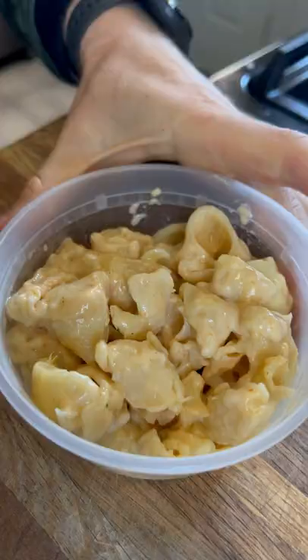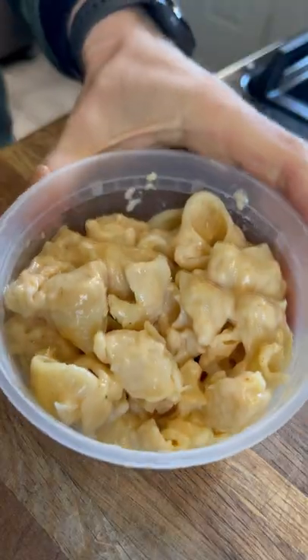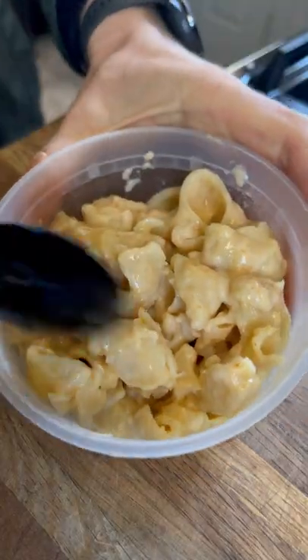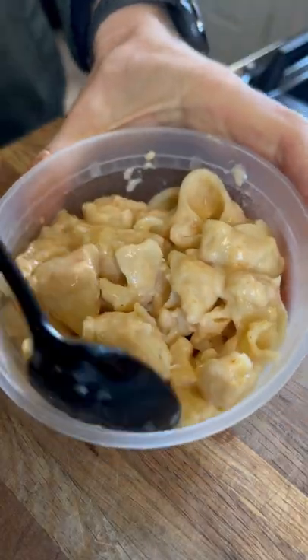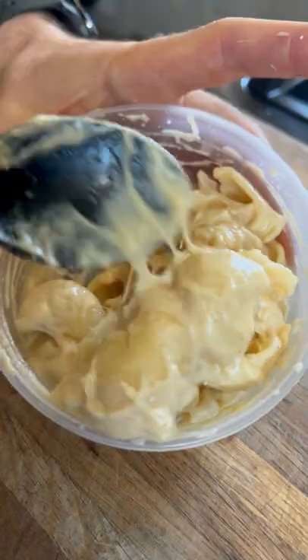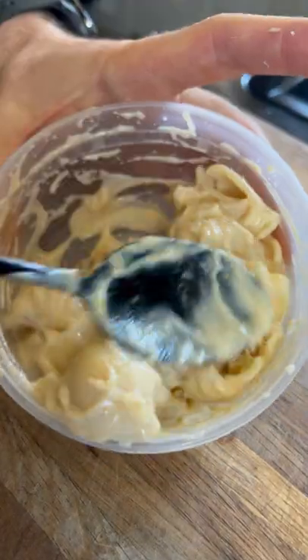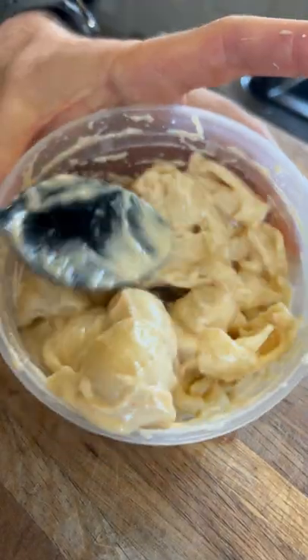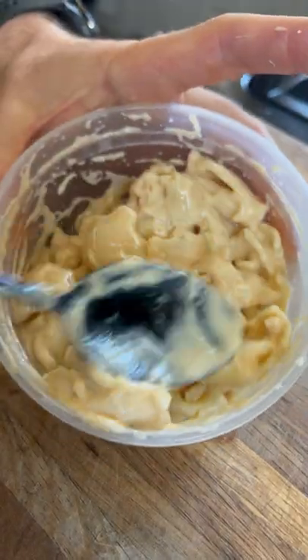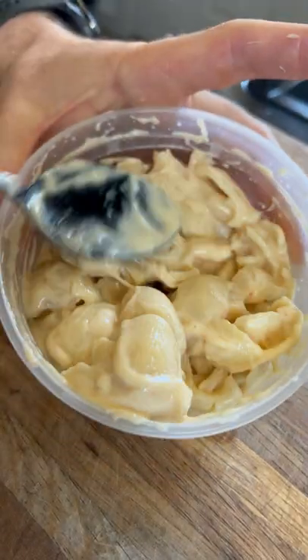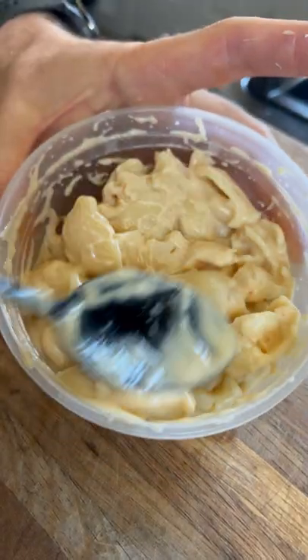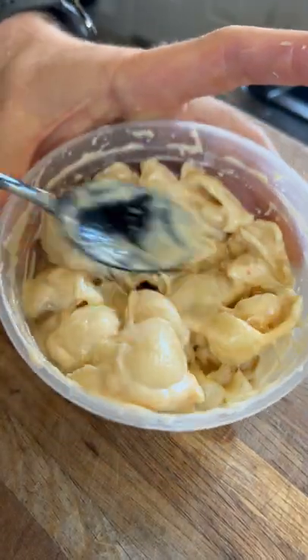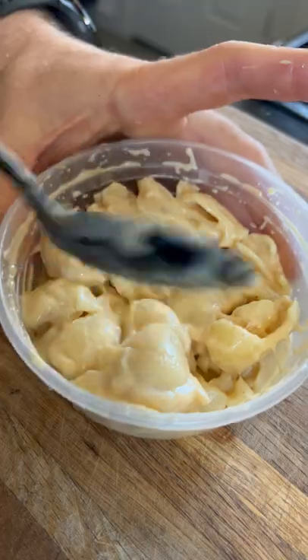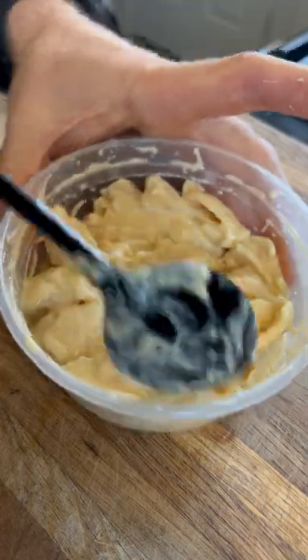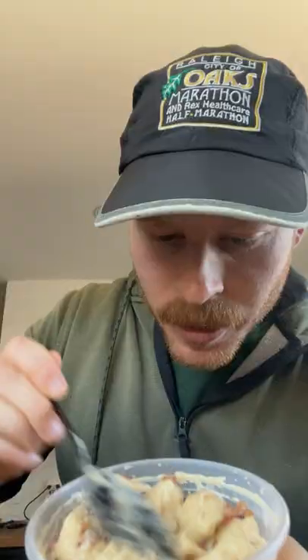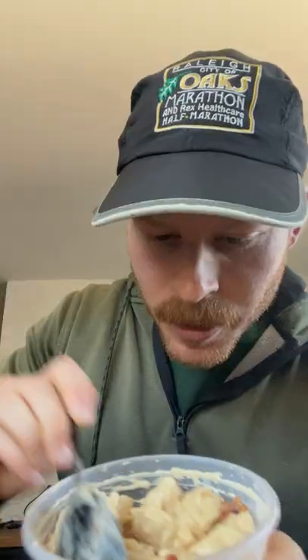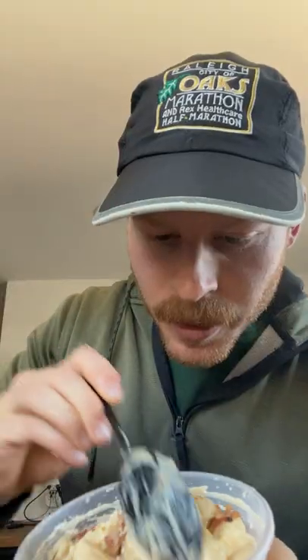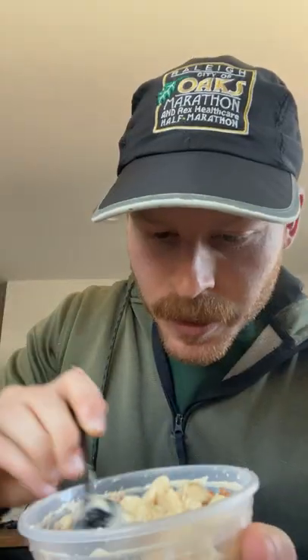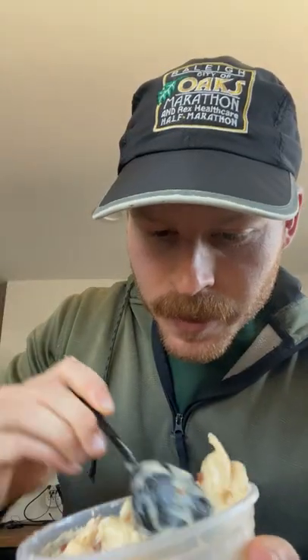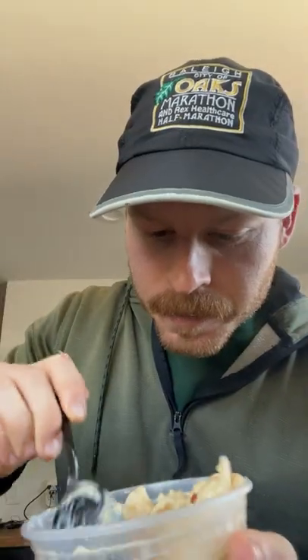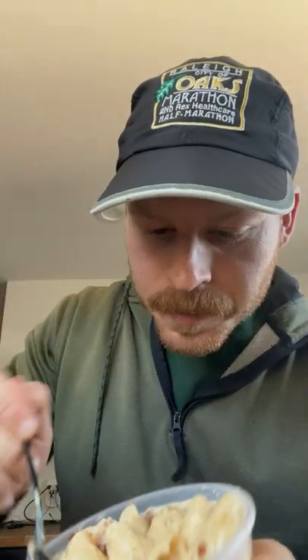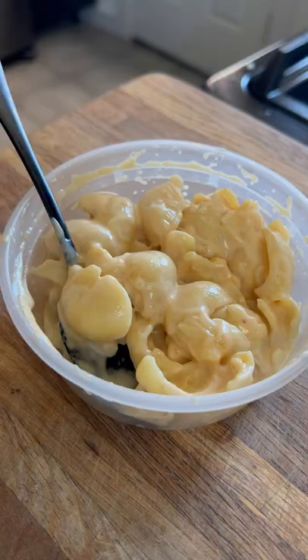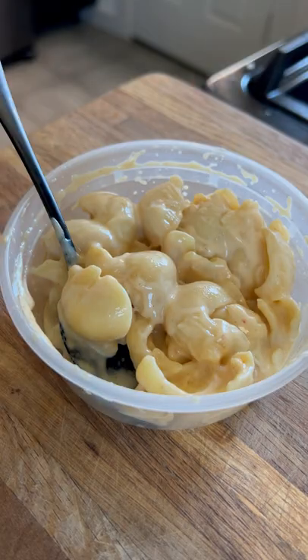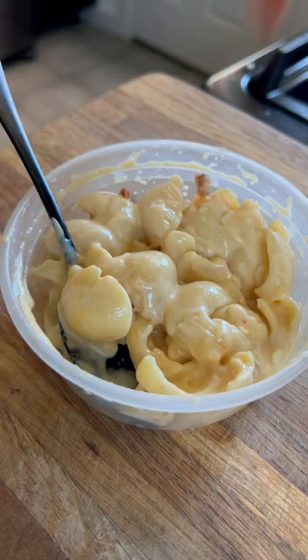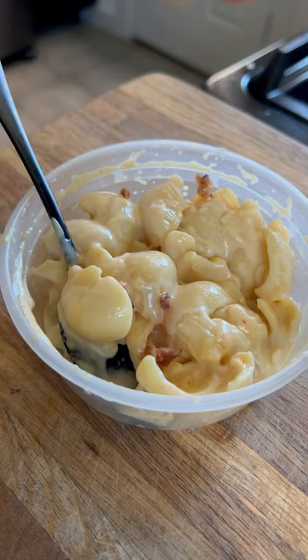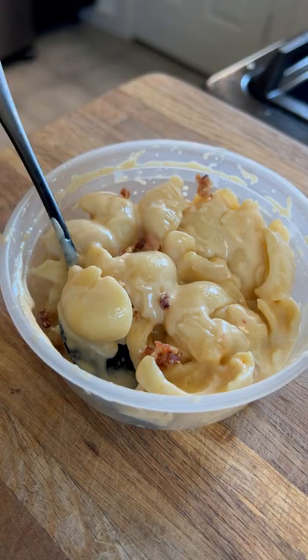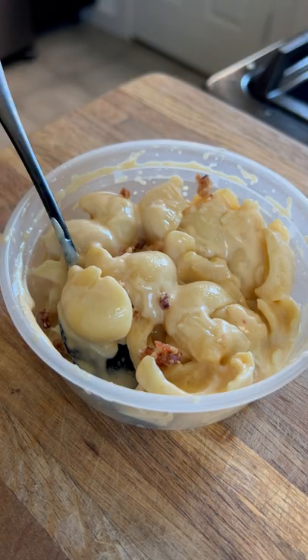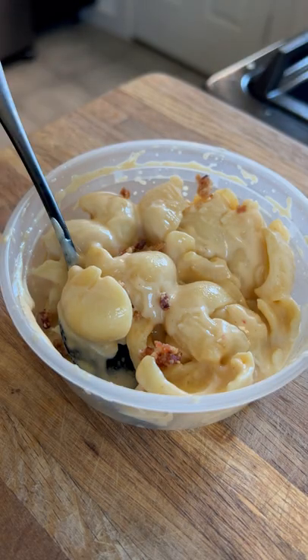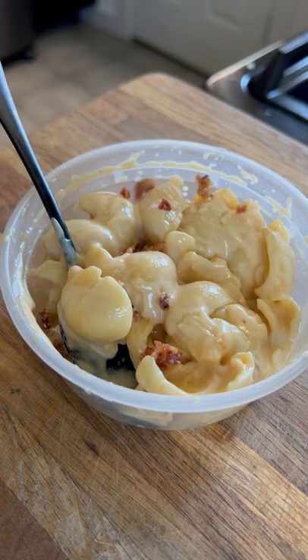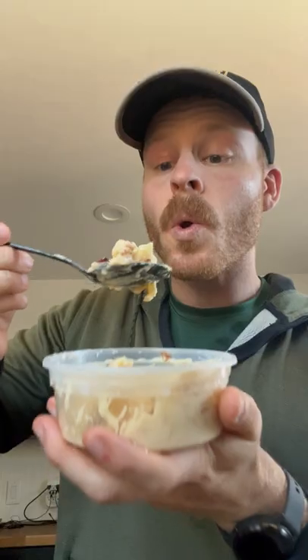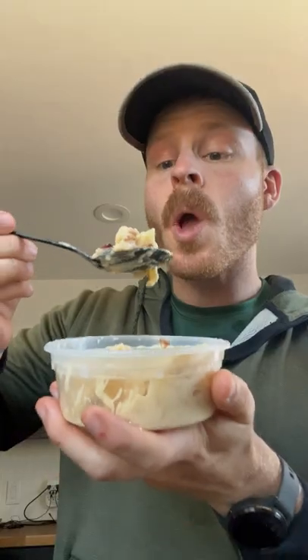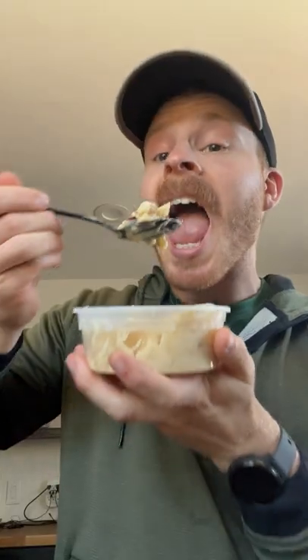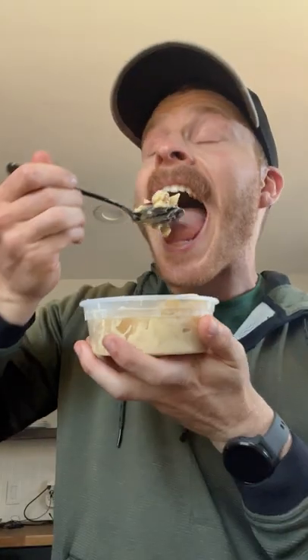Mix that up a little bit more and it should be back to its creamy state. A little extra sprinkle of bacon bits doesn't hurt either.